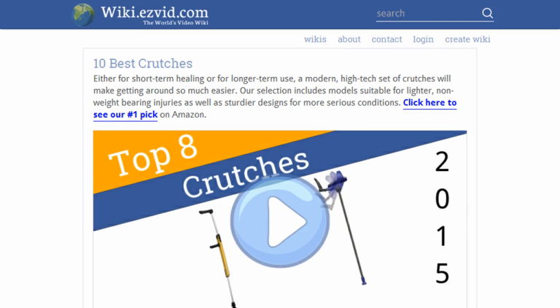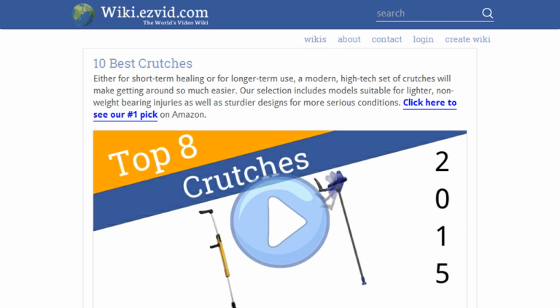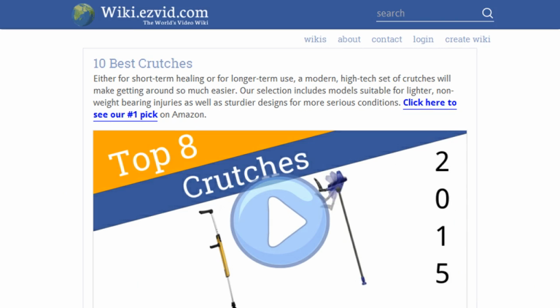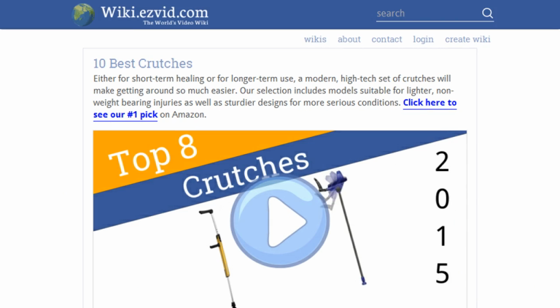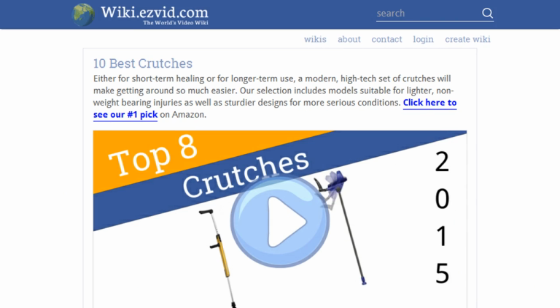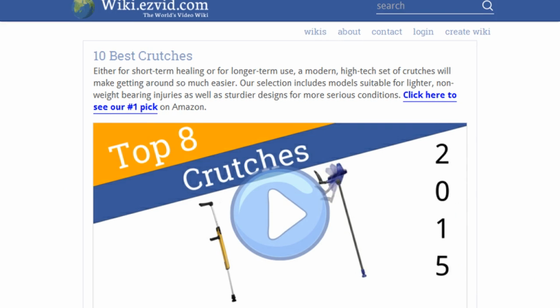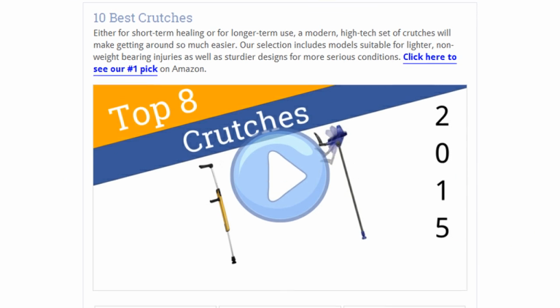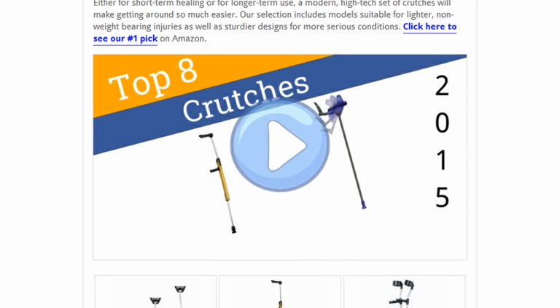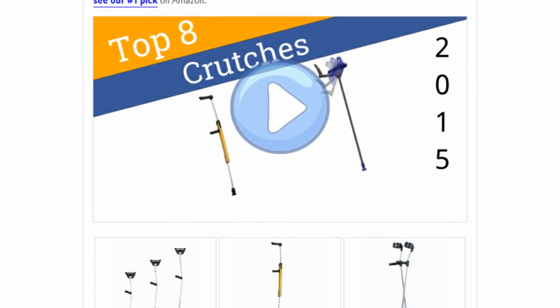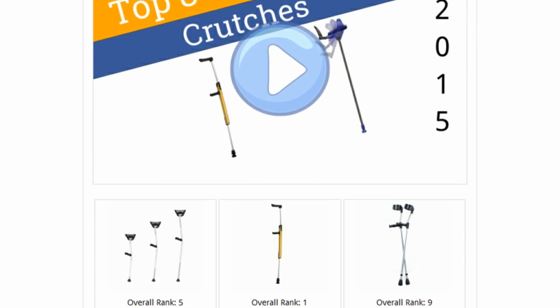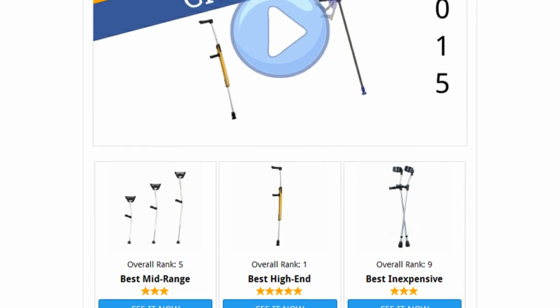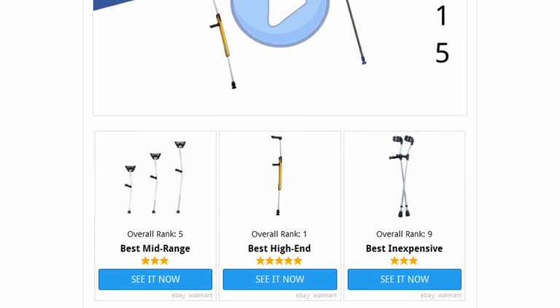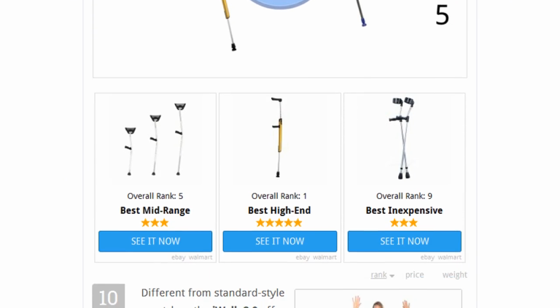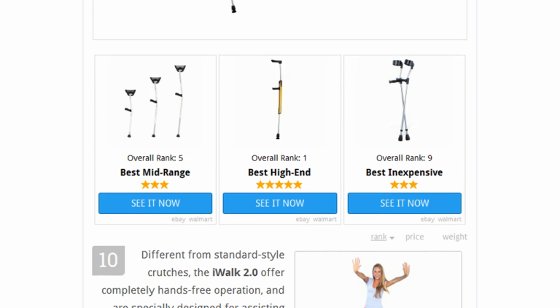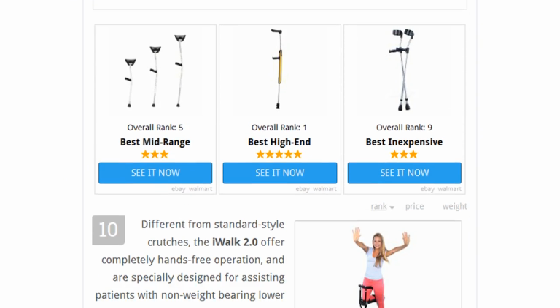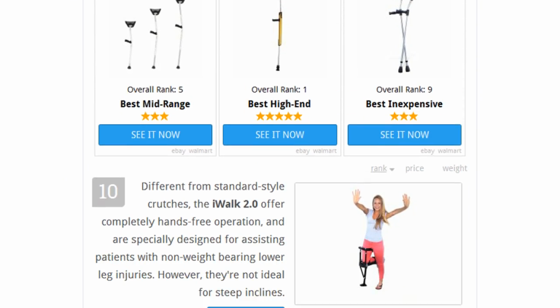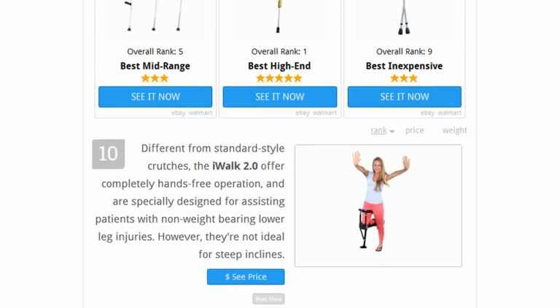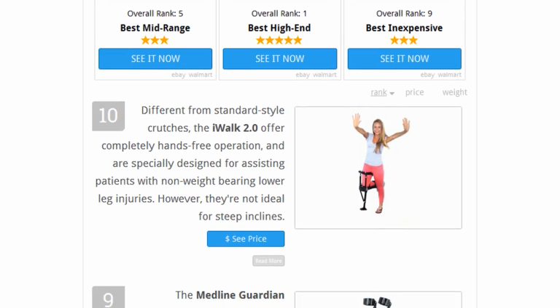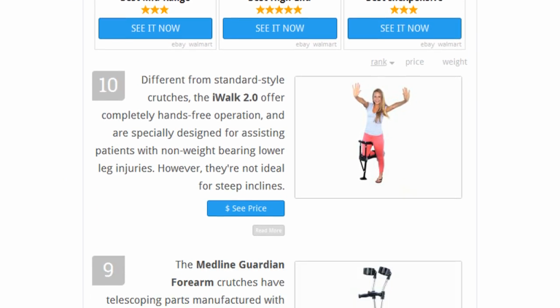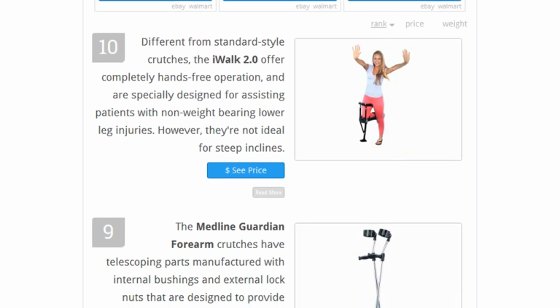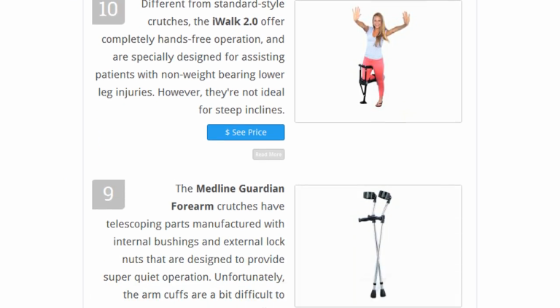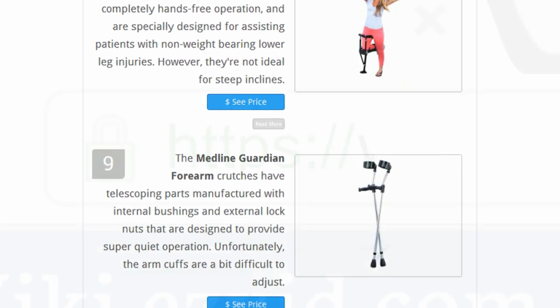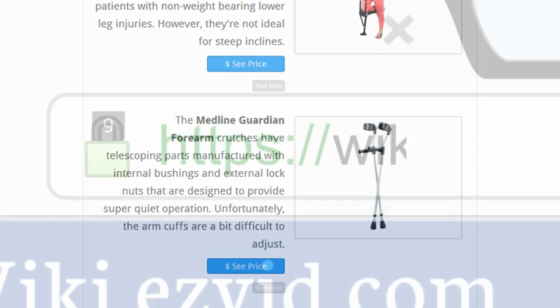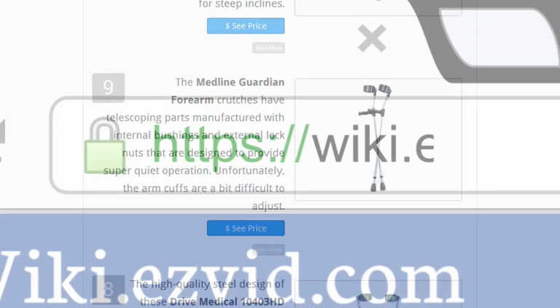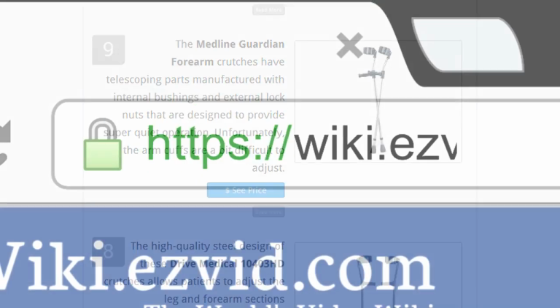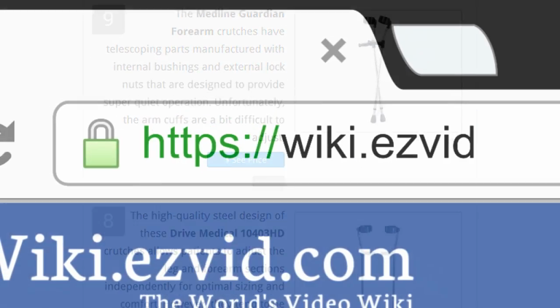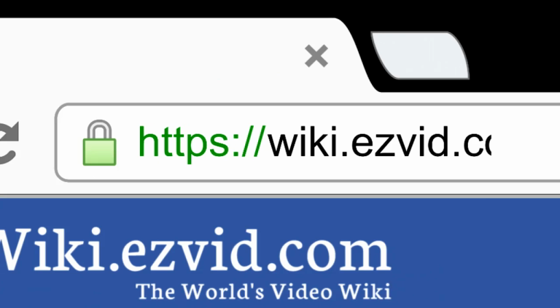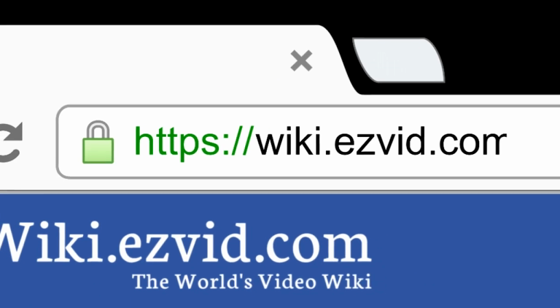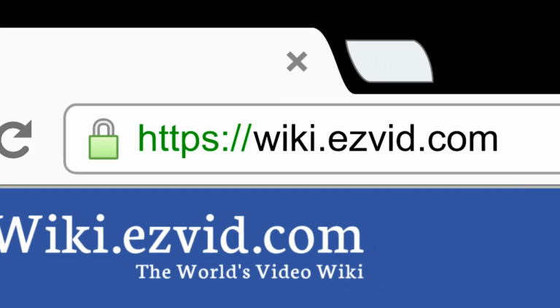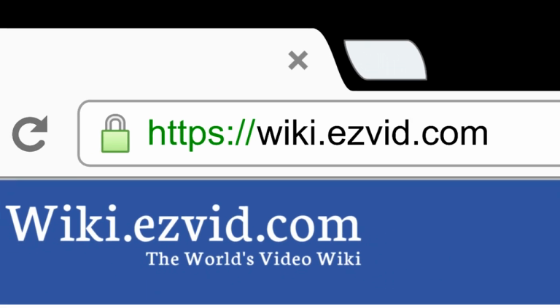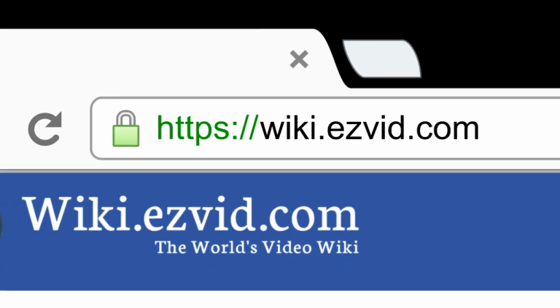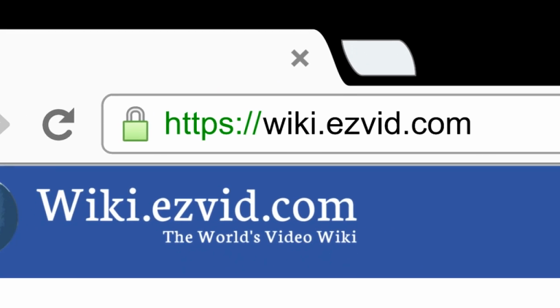To see all this information, go to wiki.easyvid.com and search for crutches, or click beneath this video.